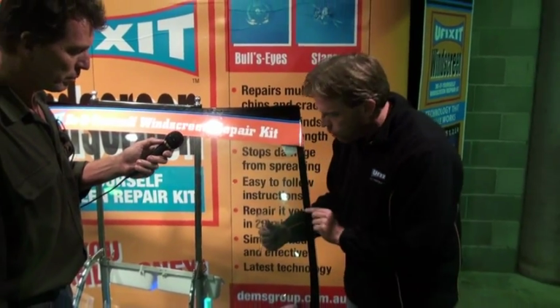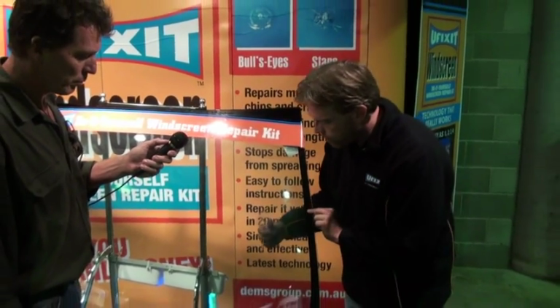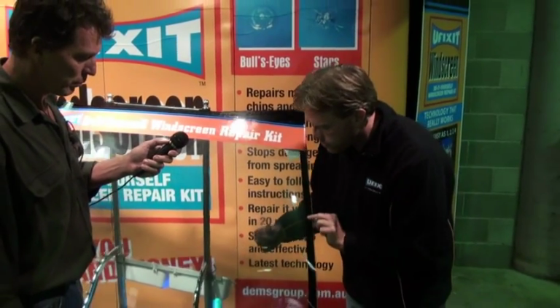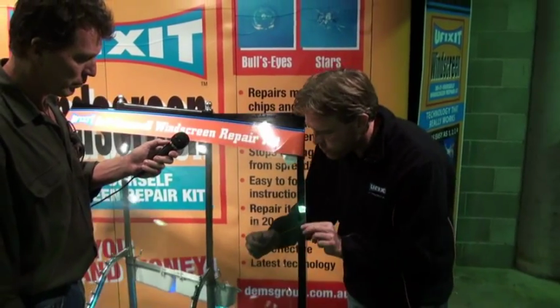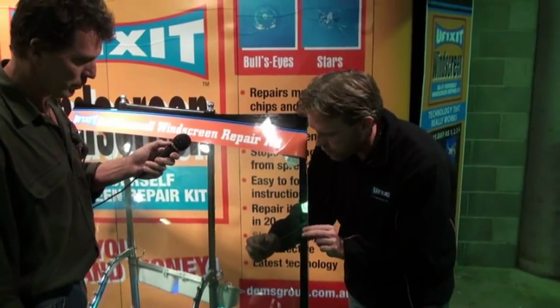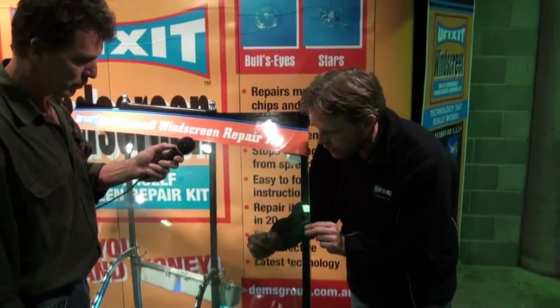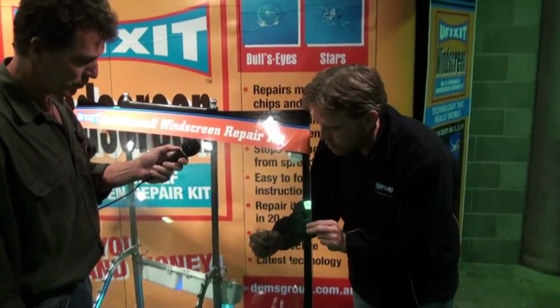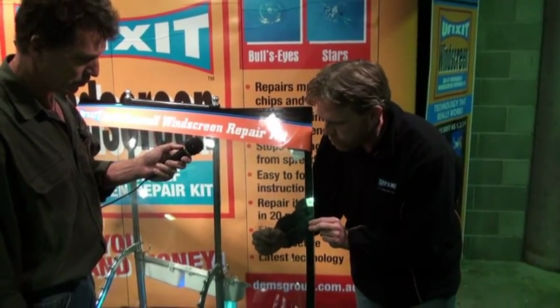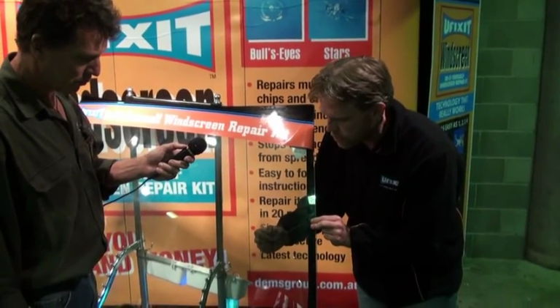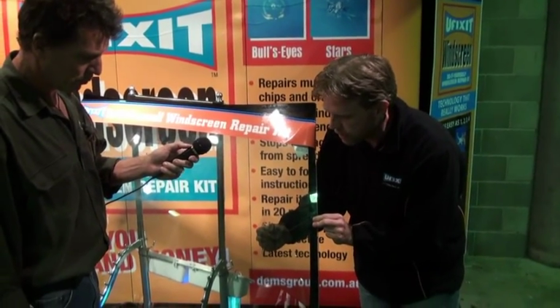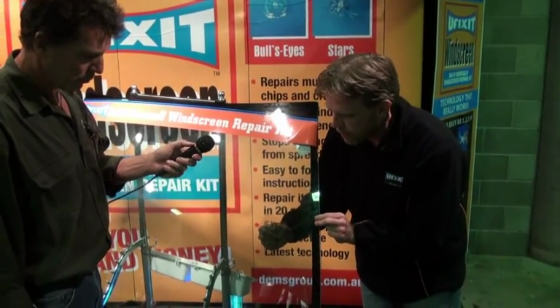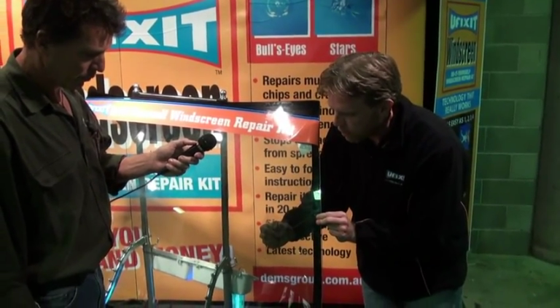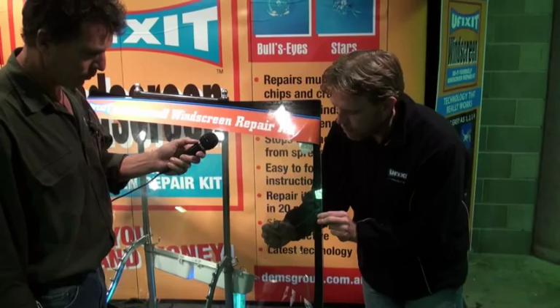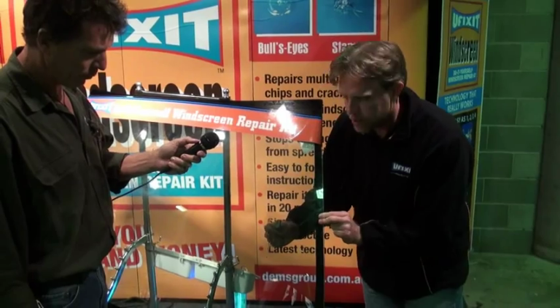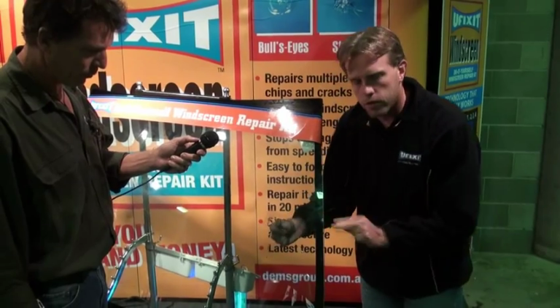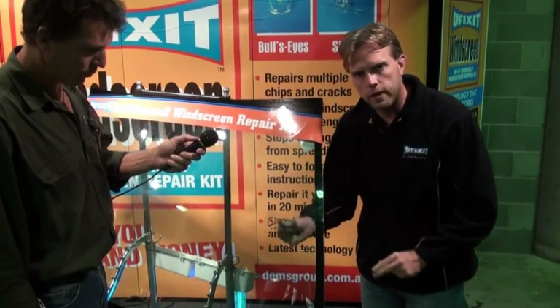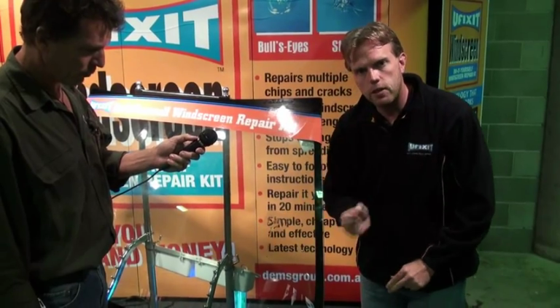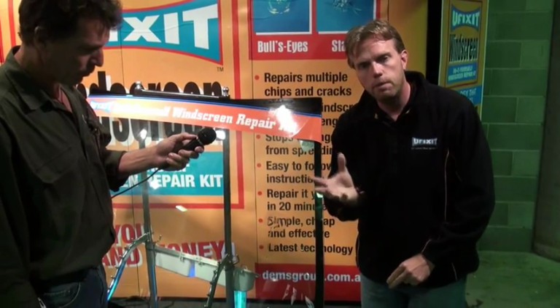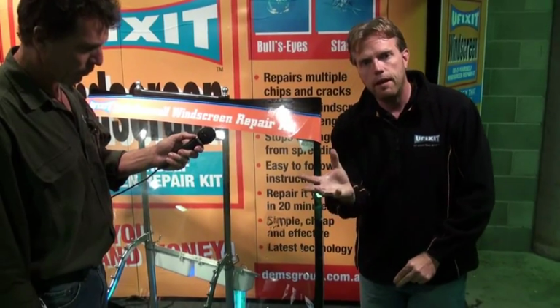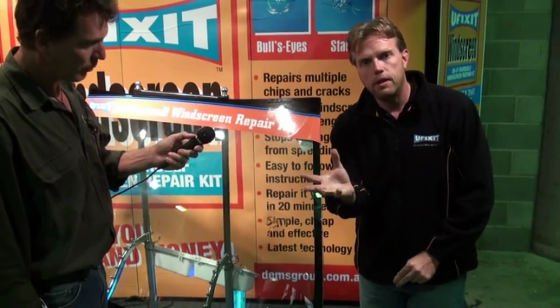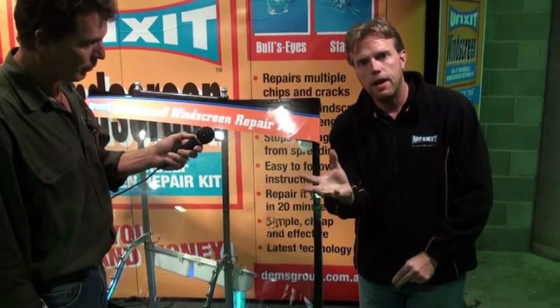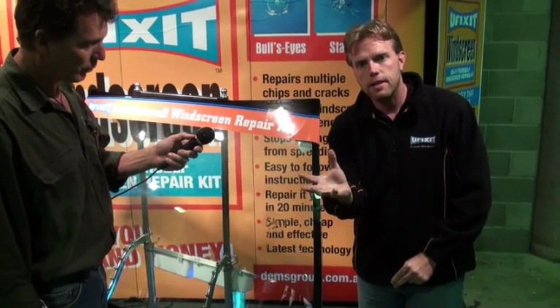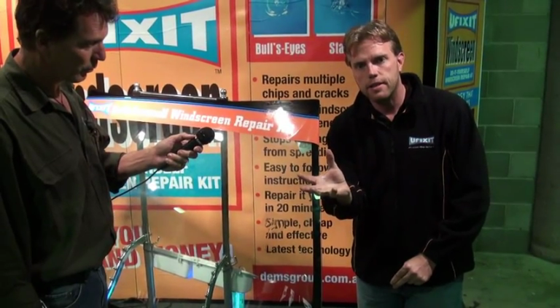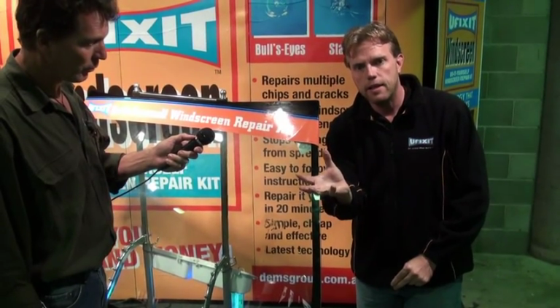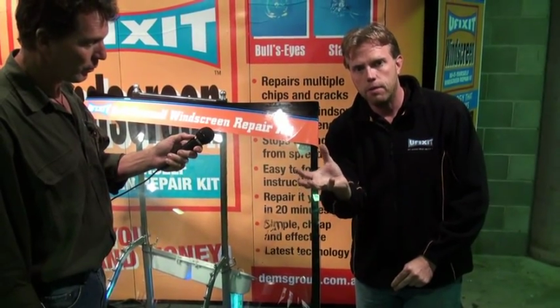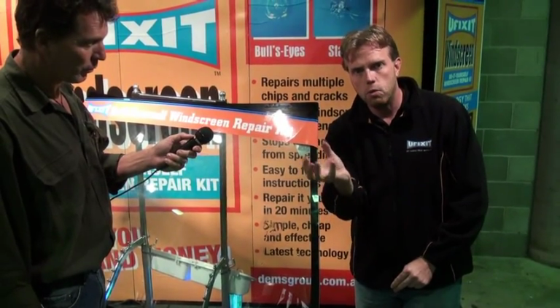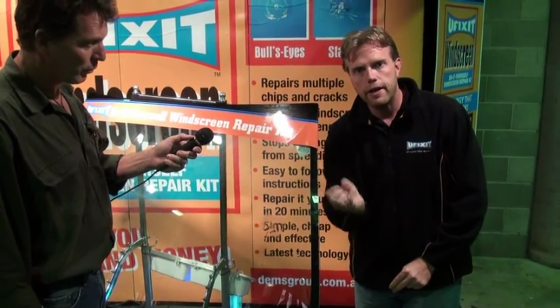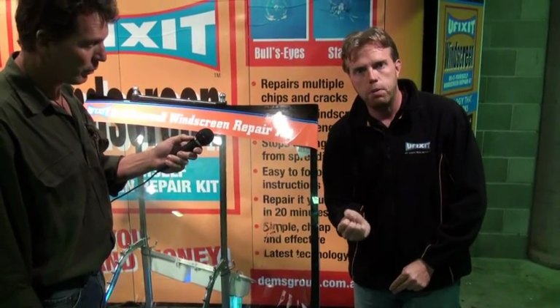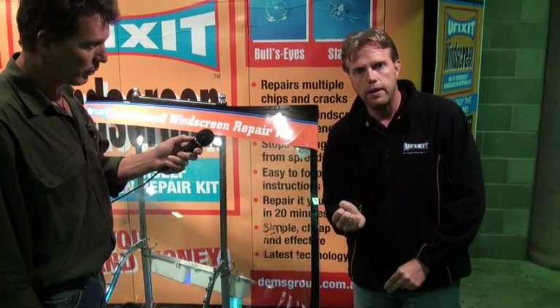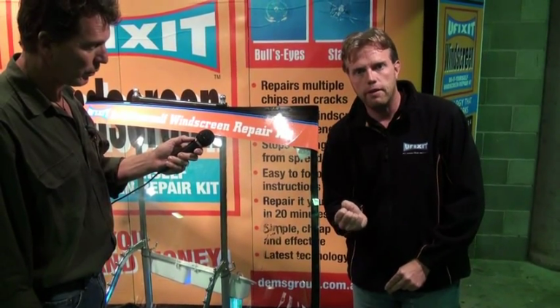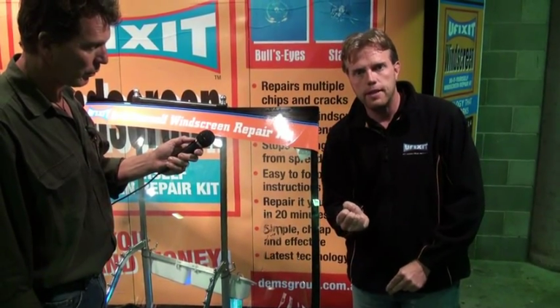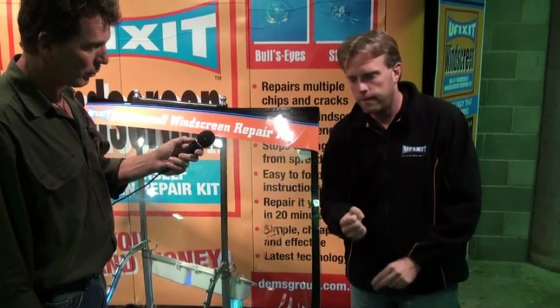What I'm going to do is apply a little bit of pressure. All that pressure is doing is opening up the glass. As I take the pressure away, it's pulling the resin in.